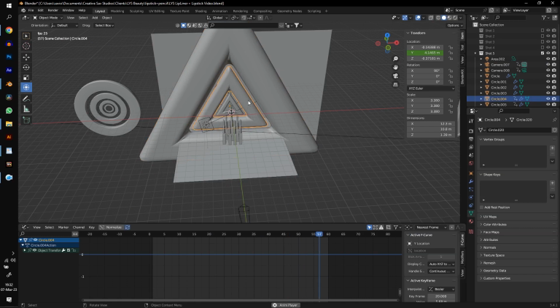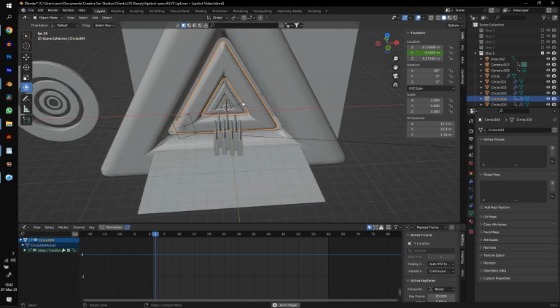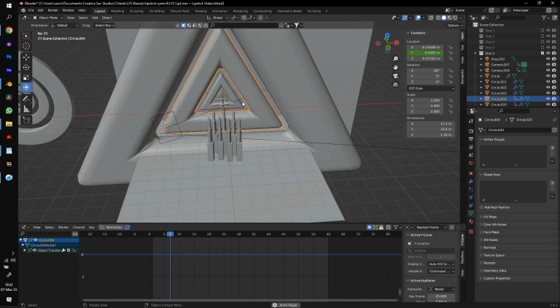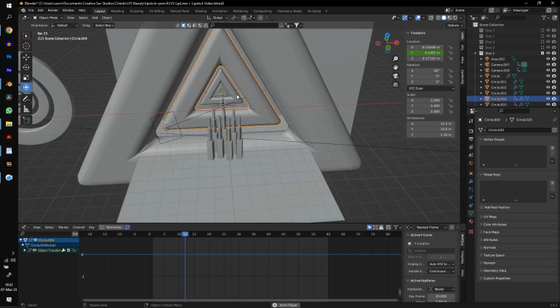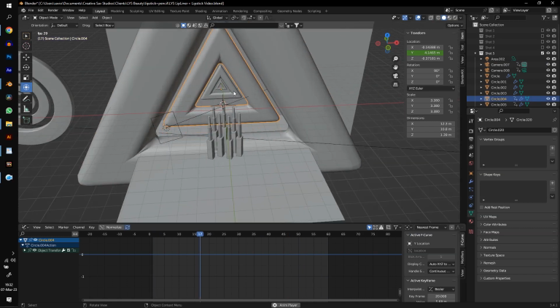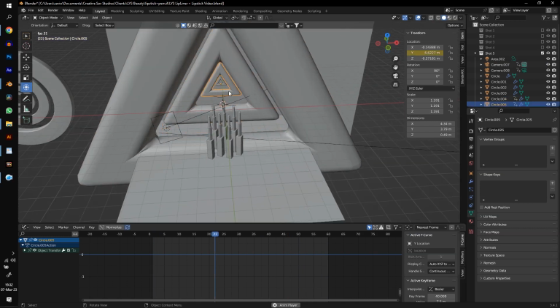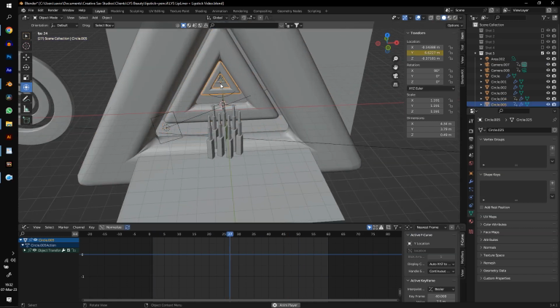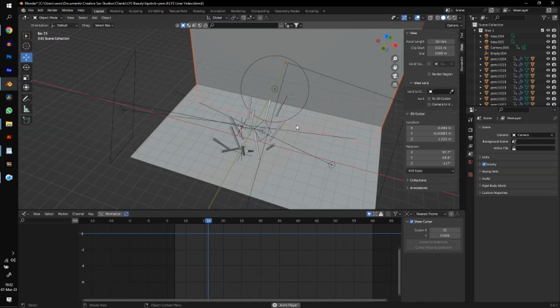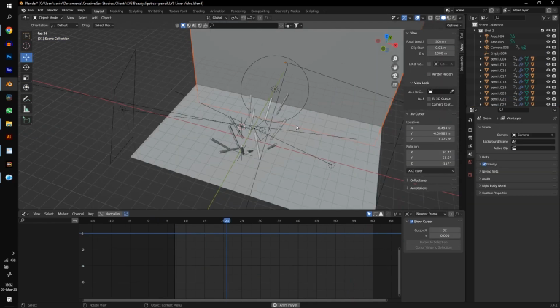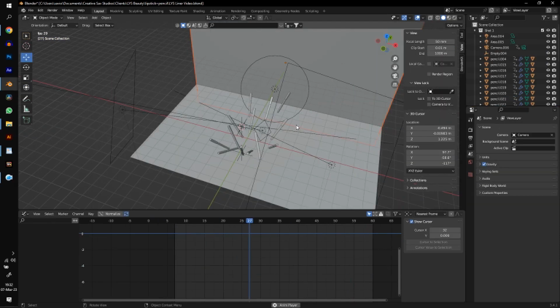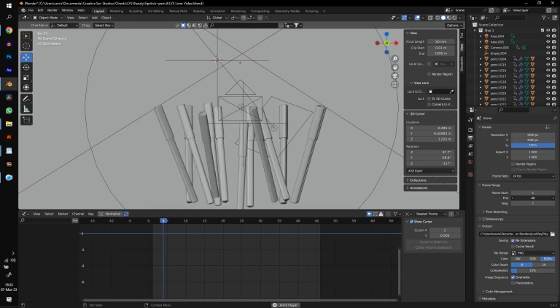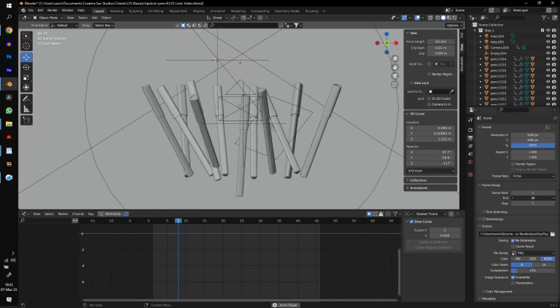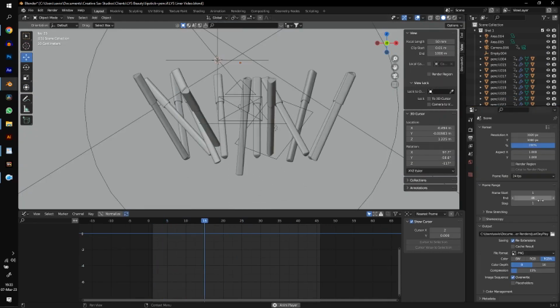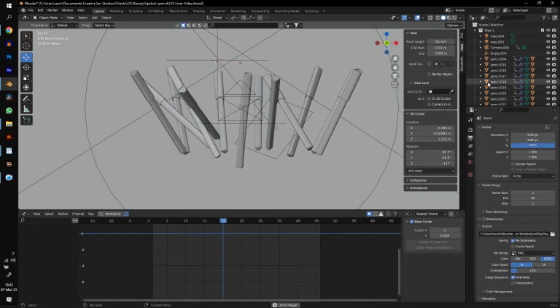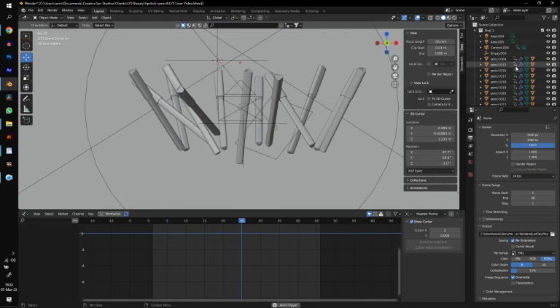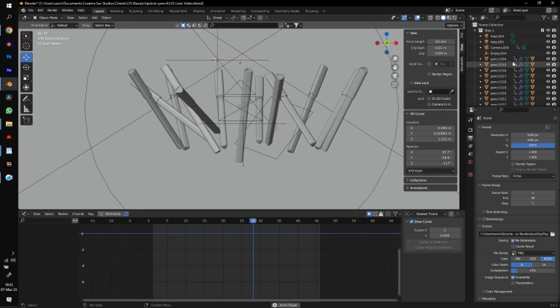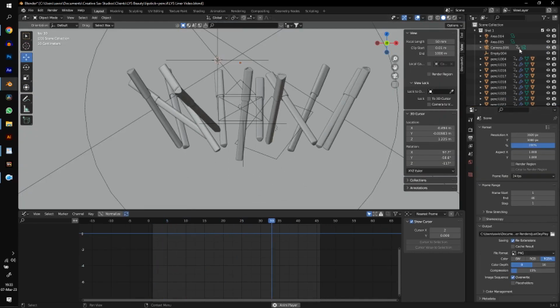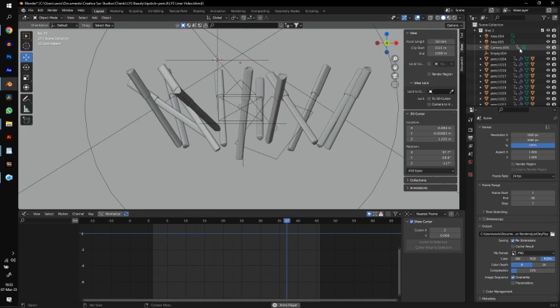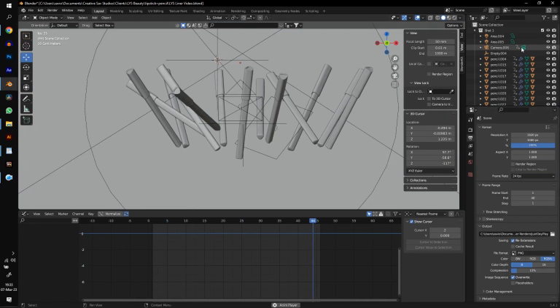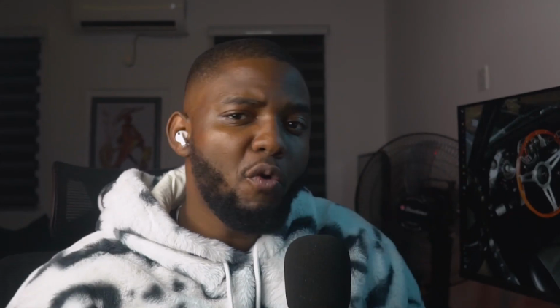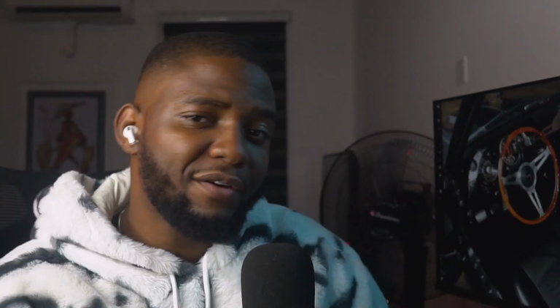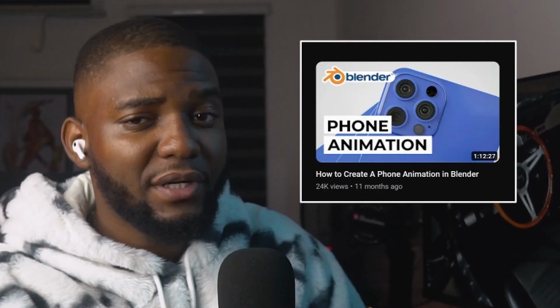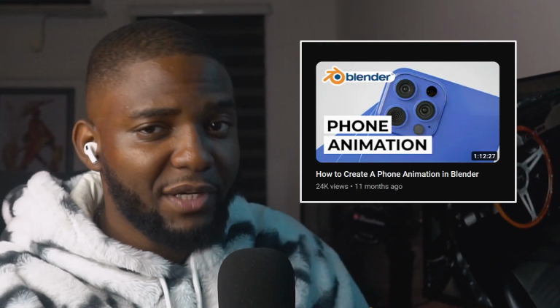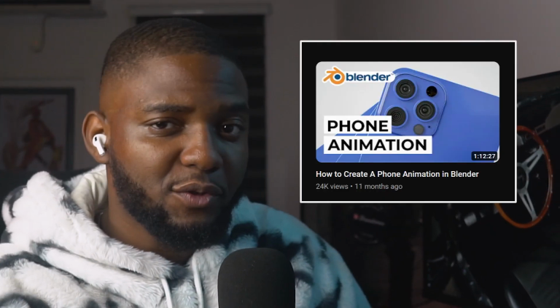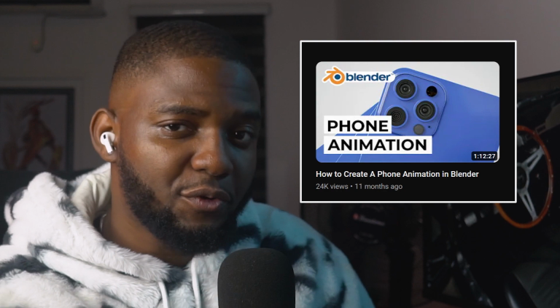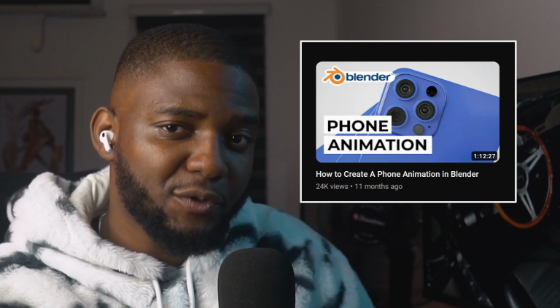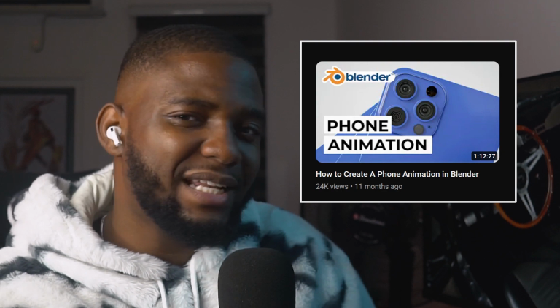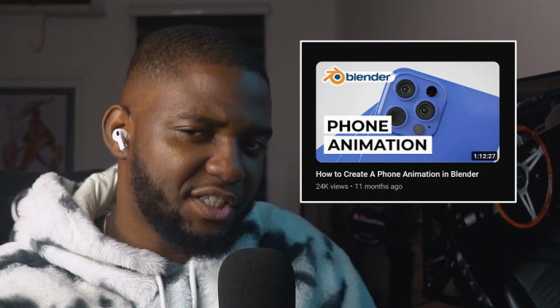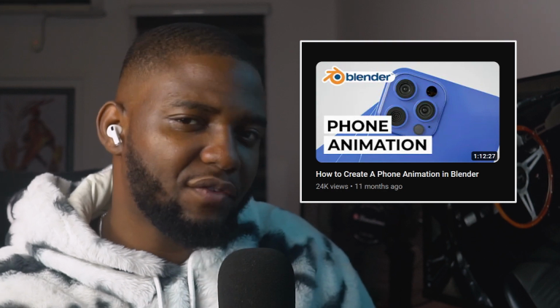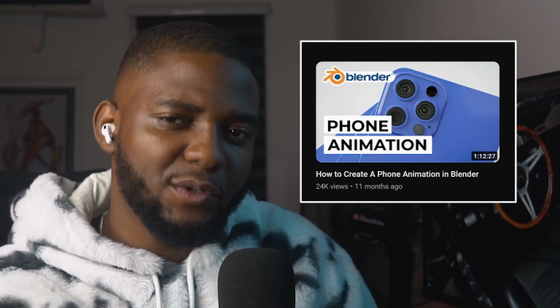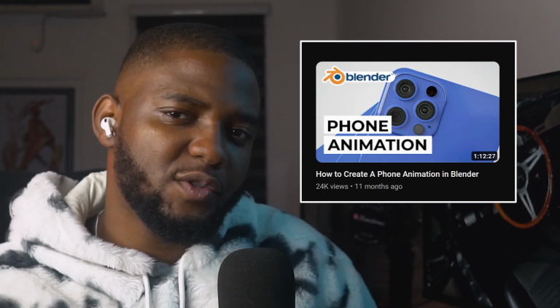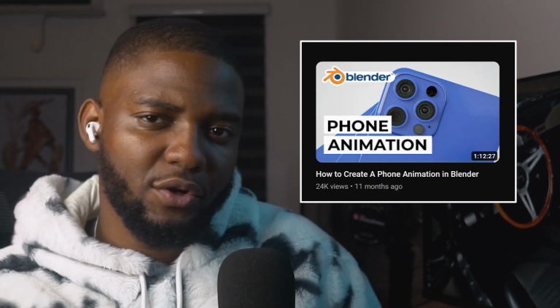Same thing with this shot, just that I used triangles instead. I've talked about this explosive shot on my channel before — go watch my phone animation tutorial to get the gist of how it was done.